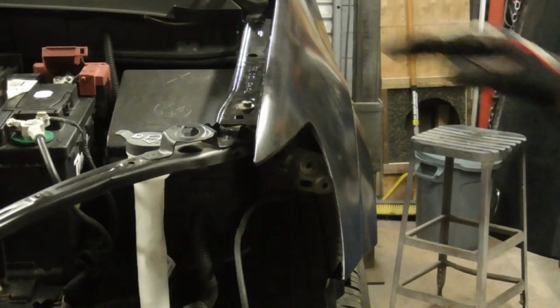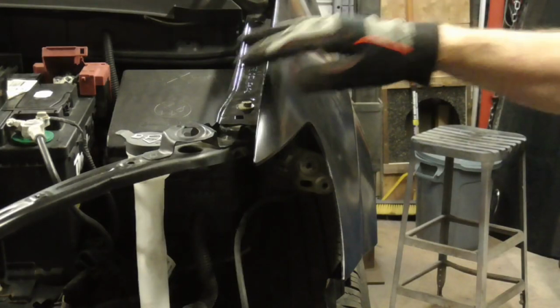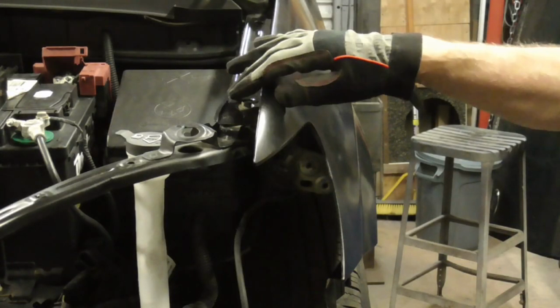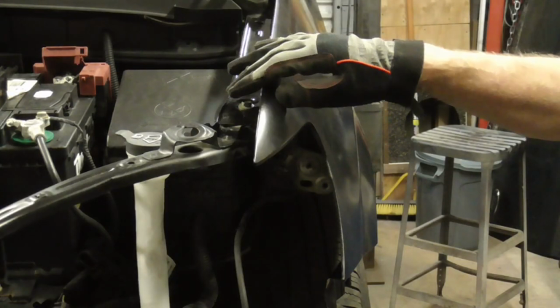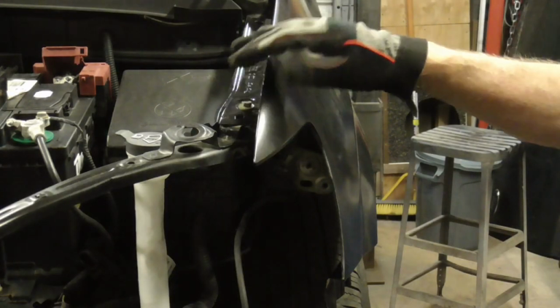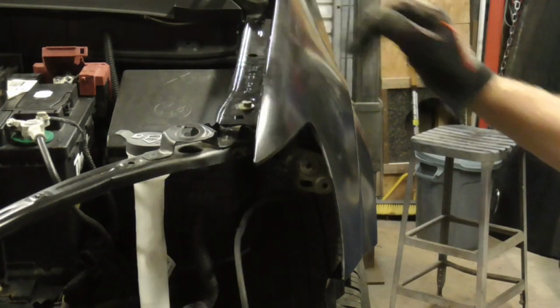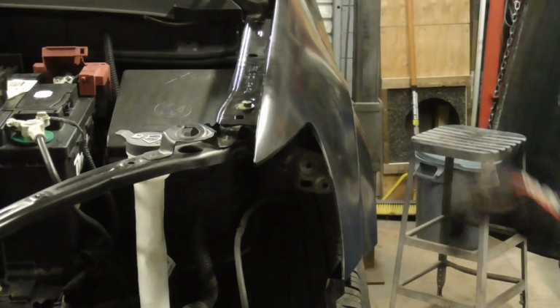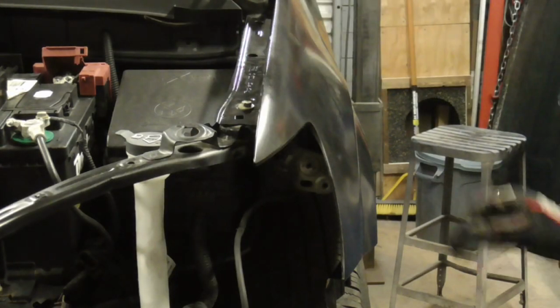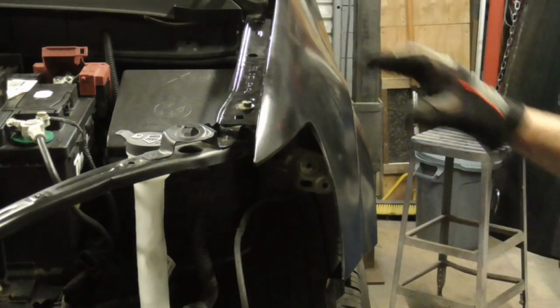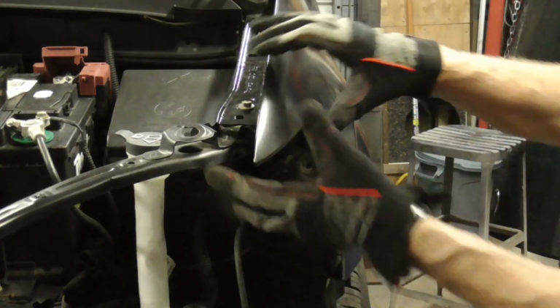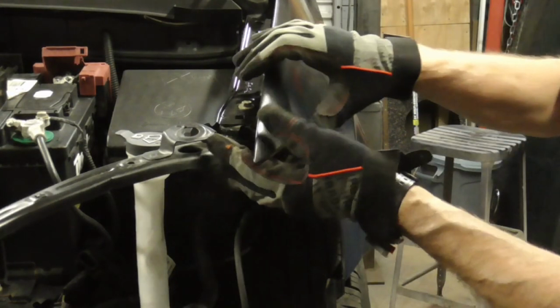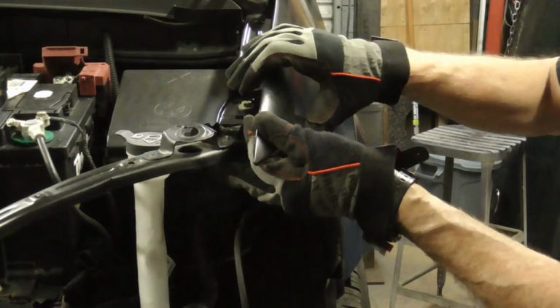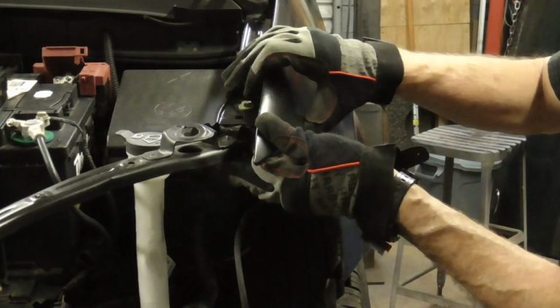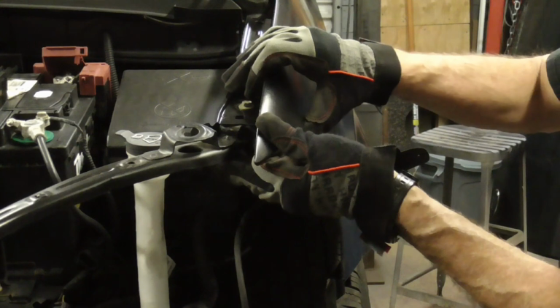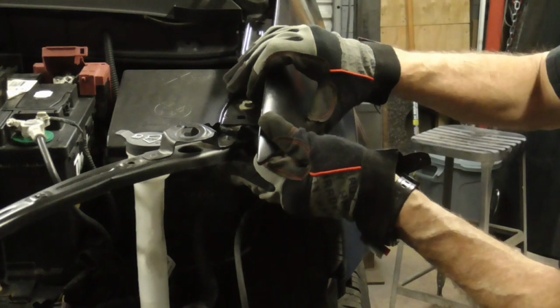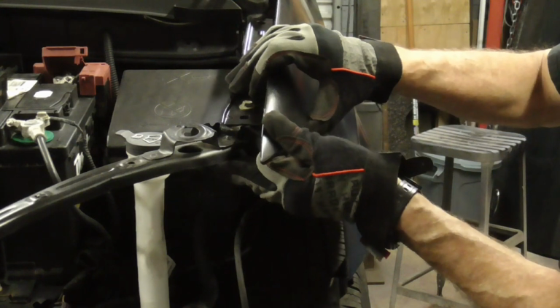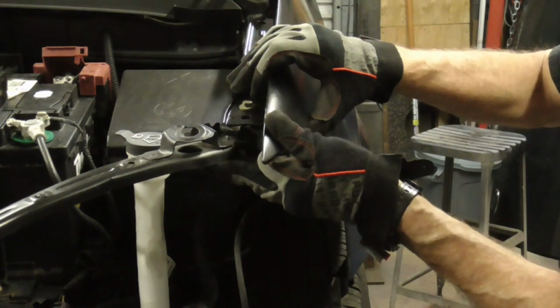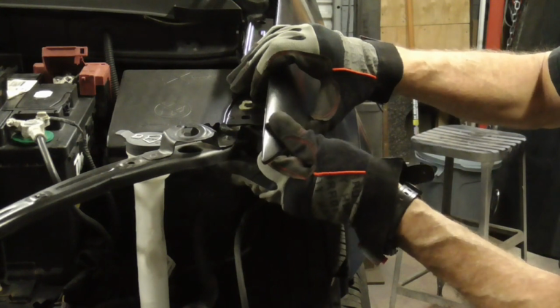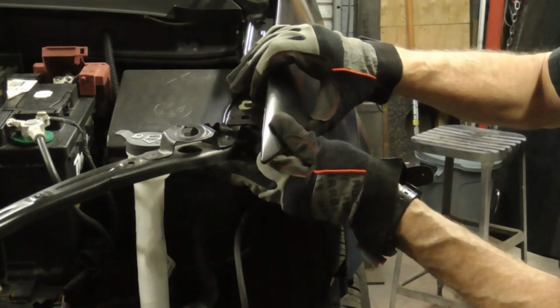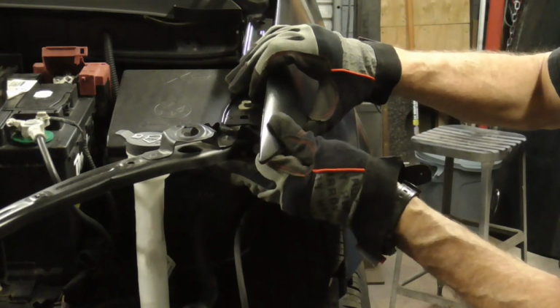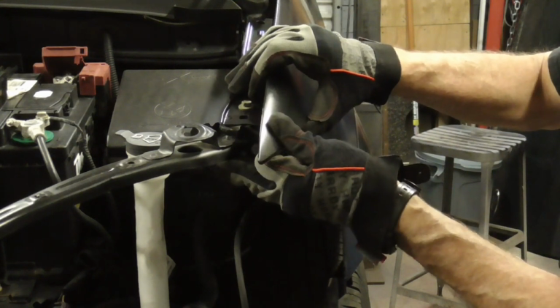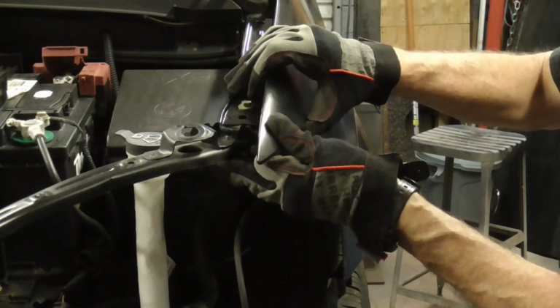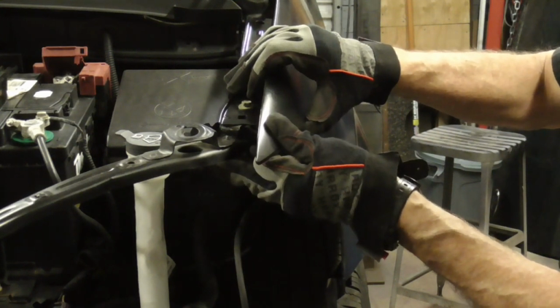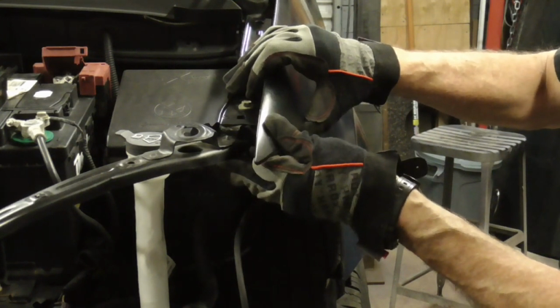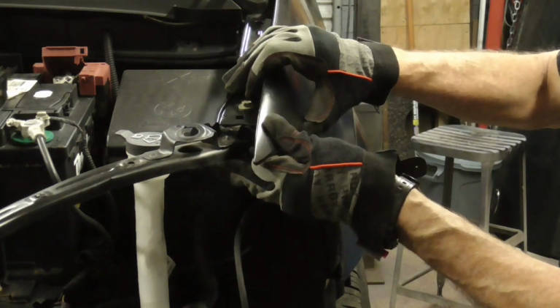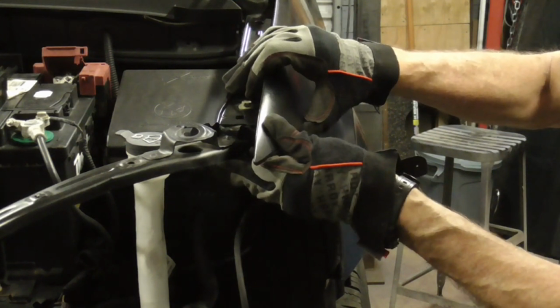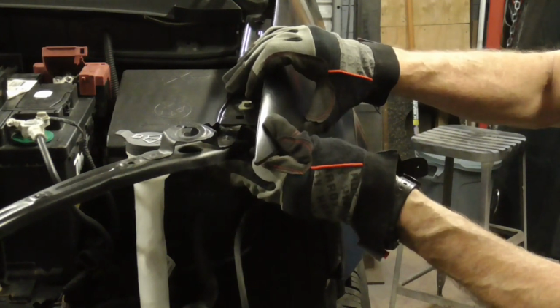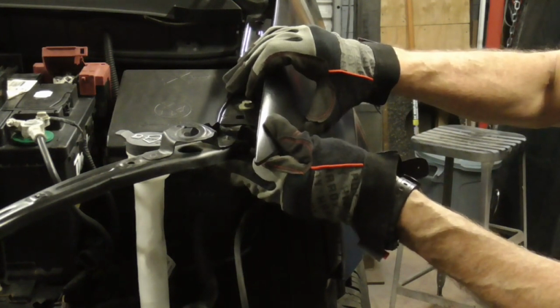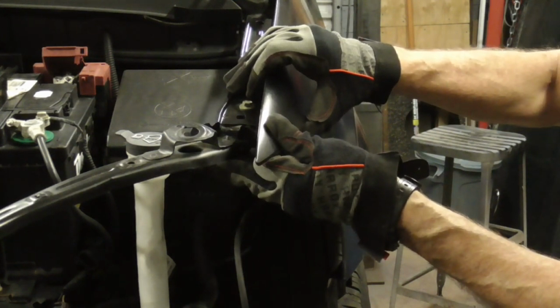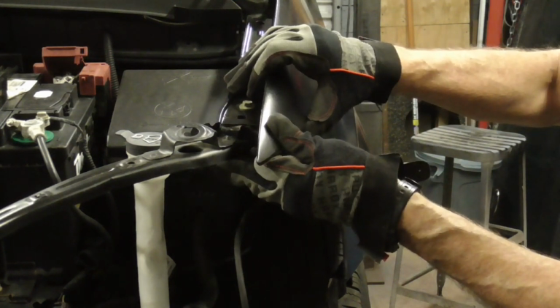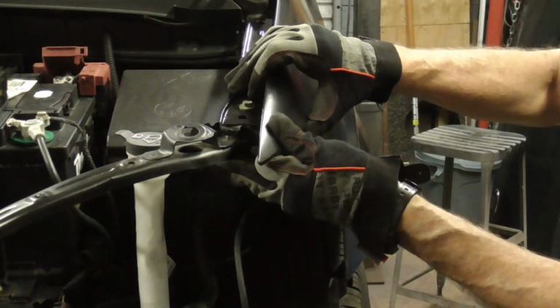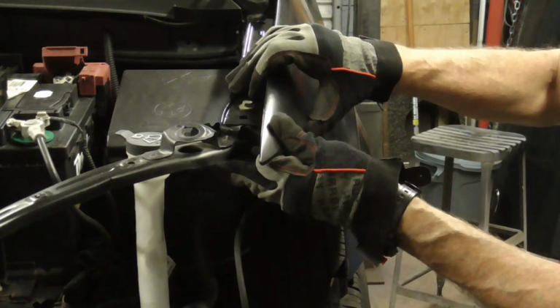We'll leave this front bolt loose until we put the hood on and we can make our final adjustment.